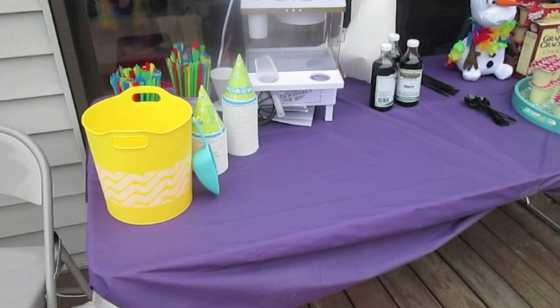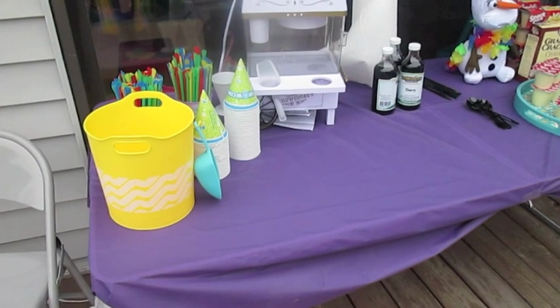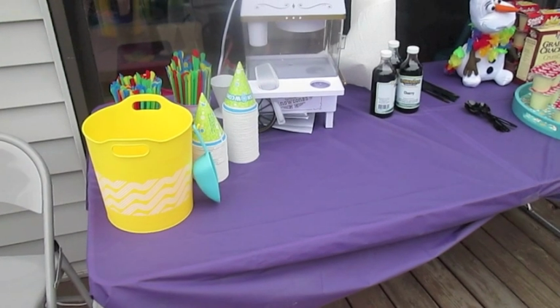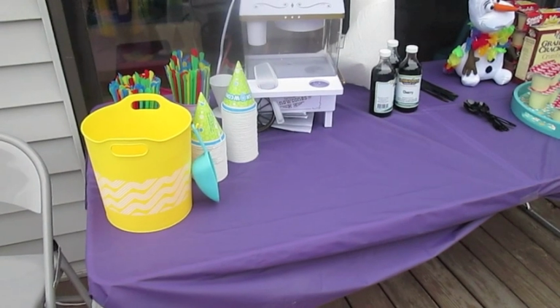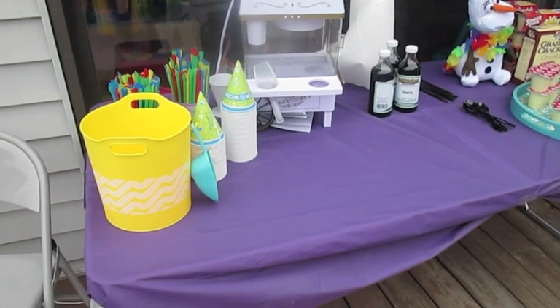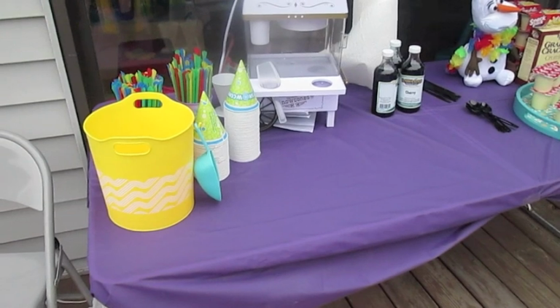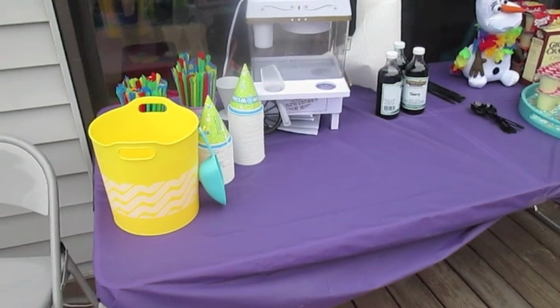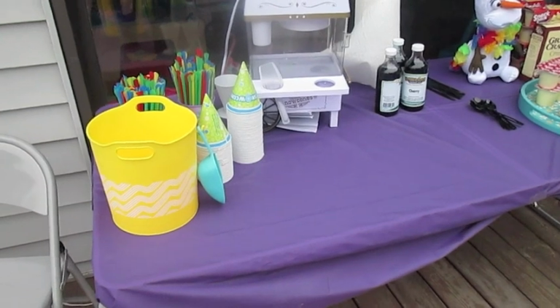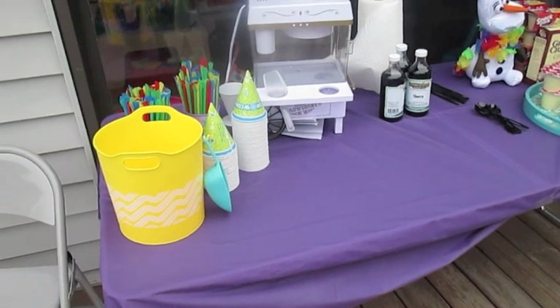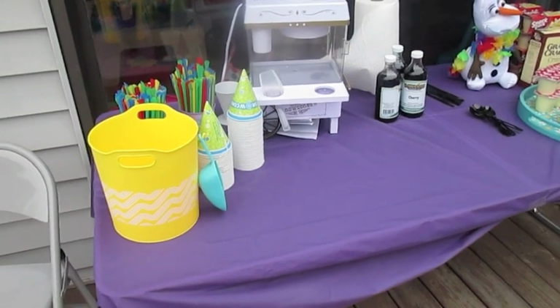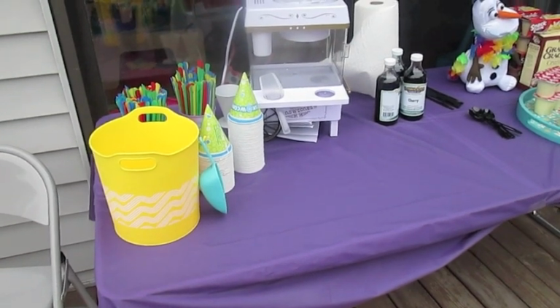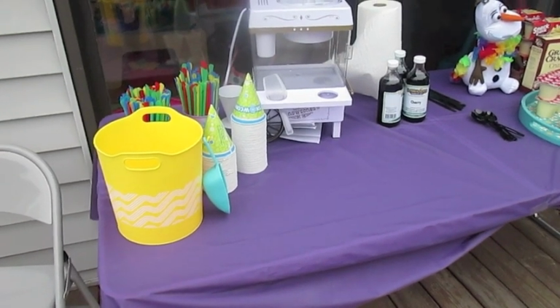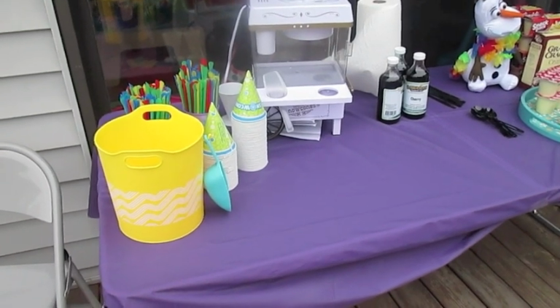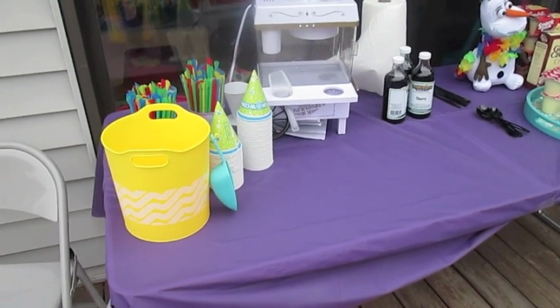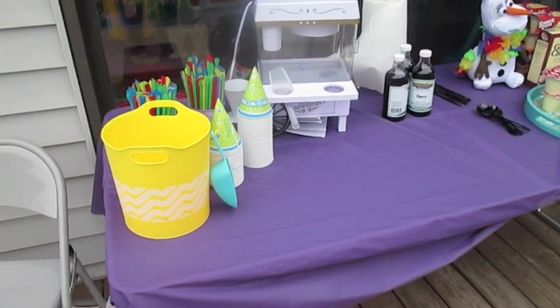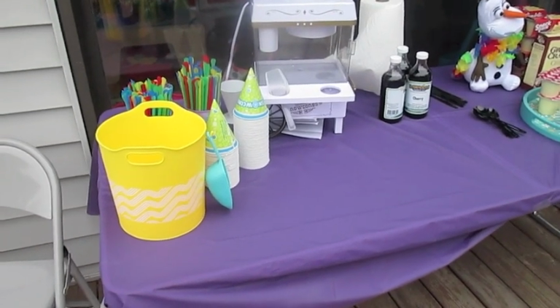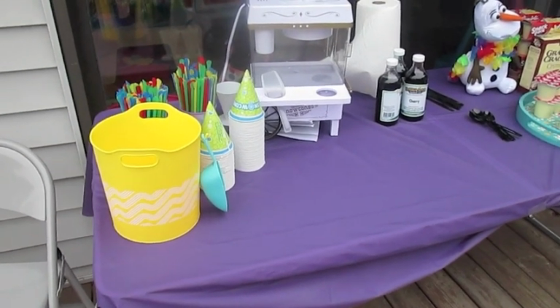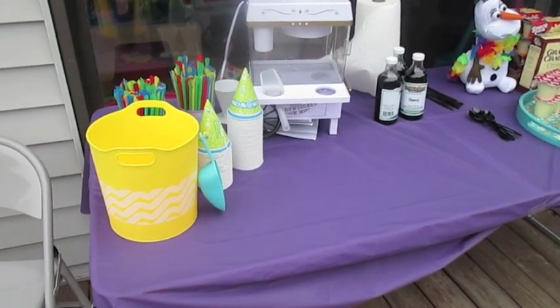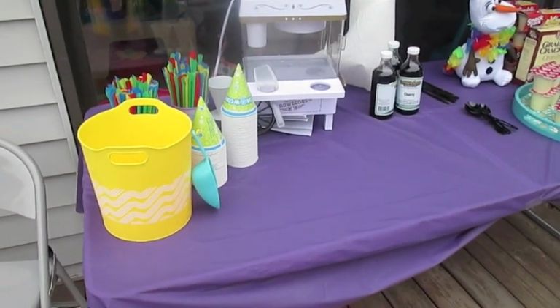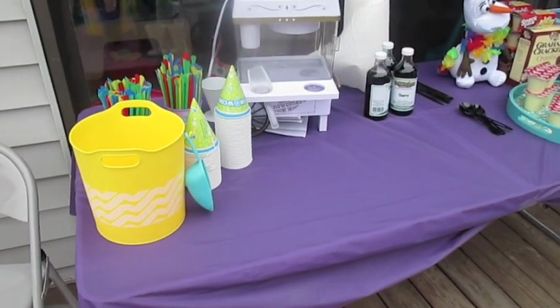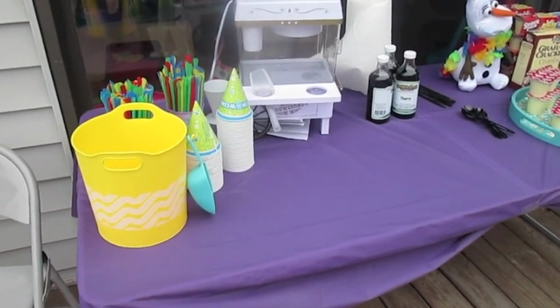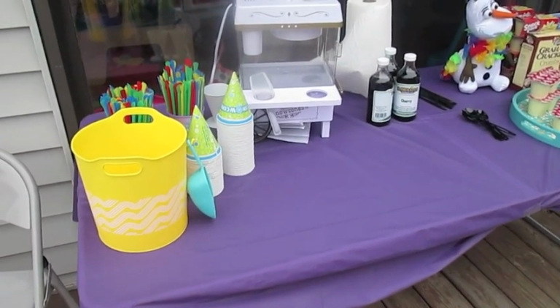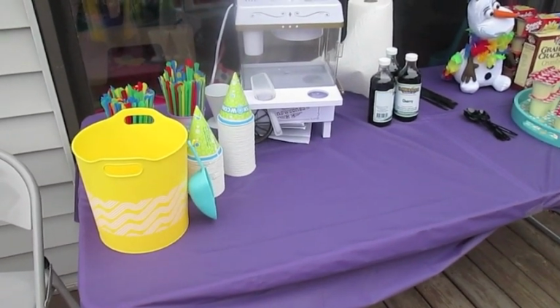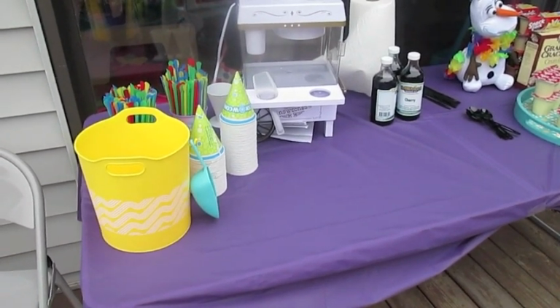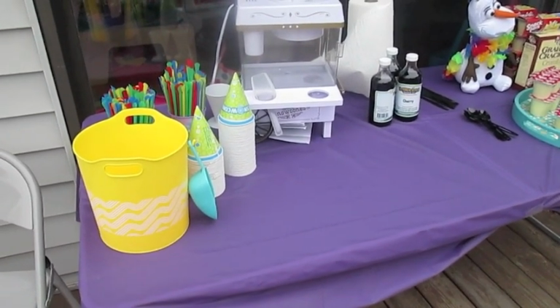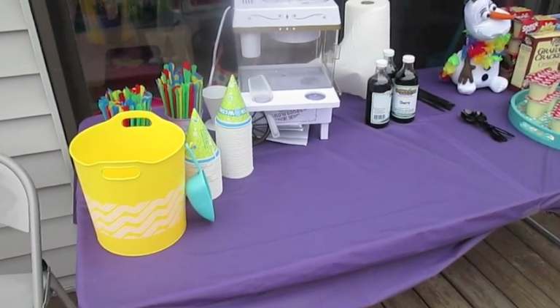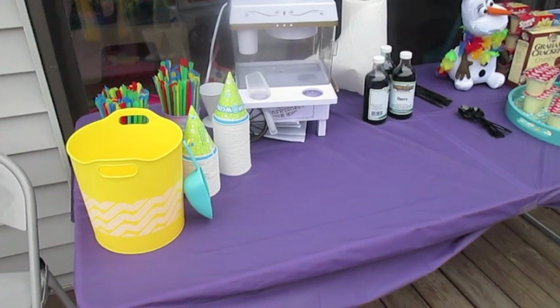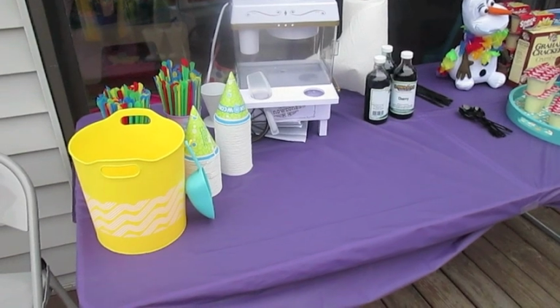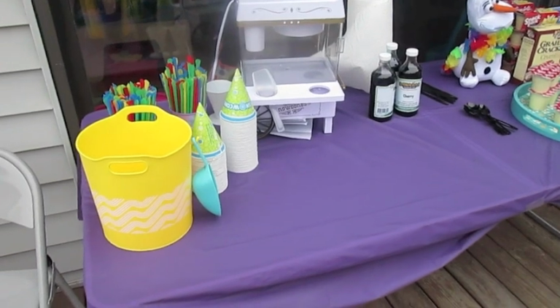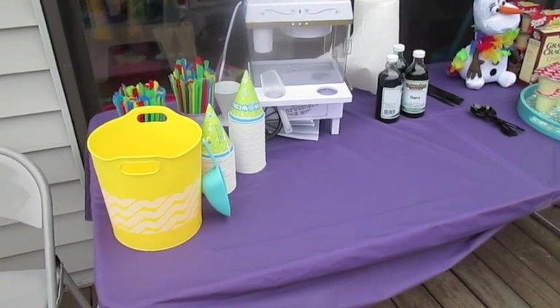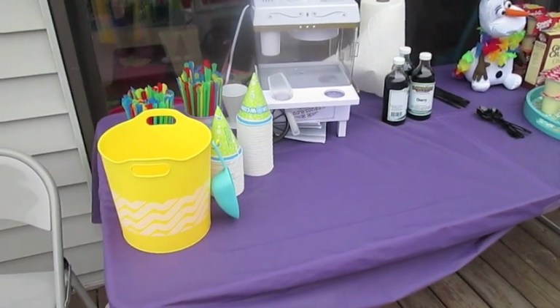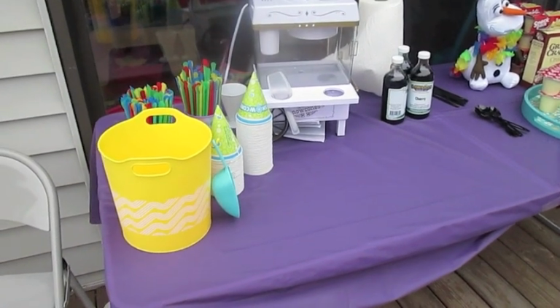Hey guys, so we are setting up the day of Isabella's 4th birthday party and it's just a little while before people are going to be here, so I'm just going to do a quick walk through of everything we have on the deck.